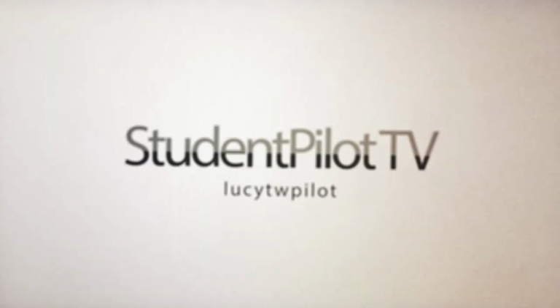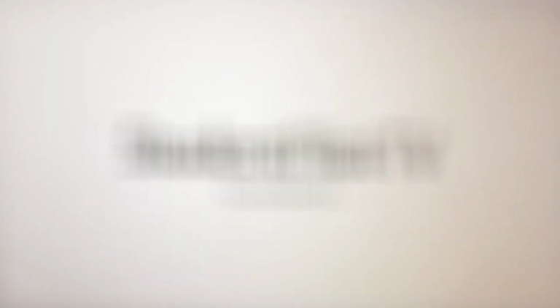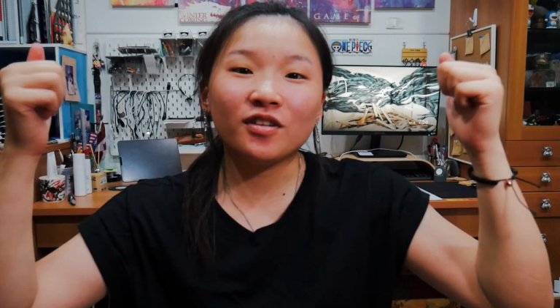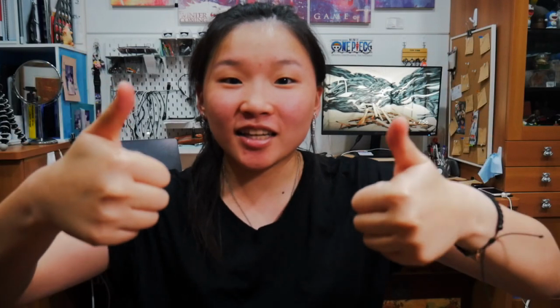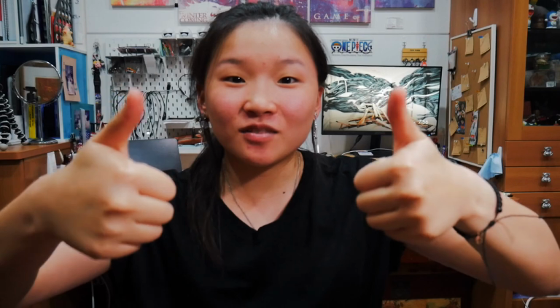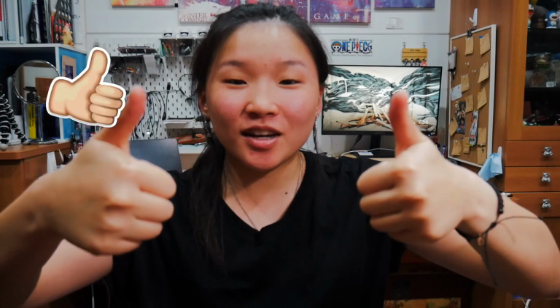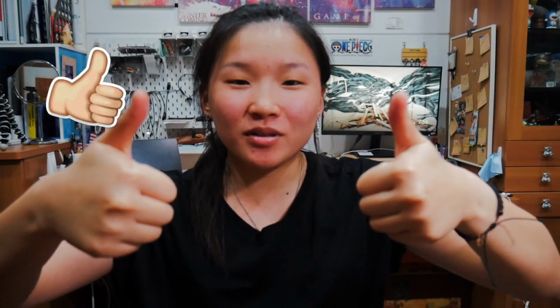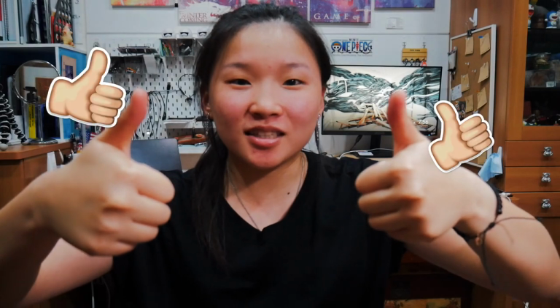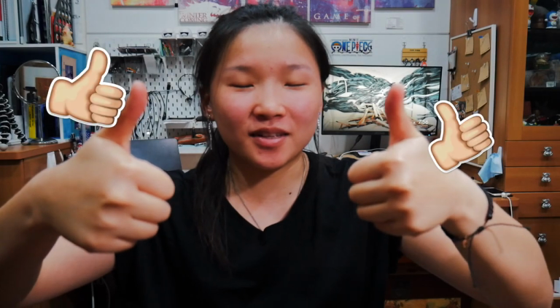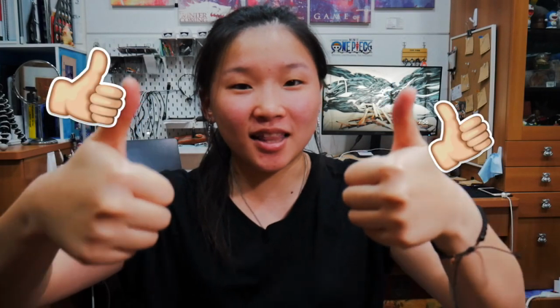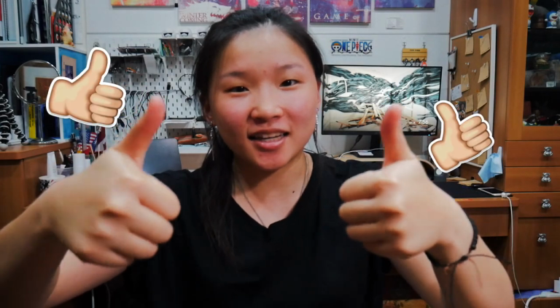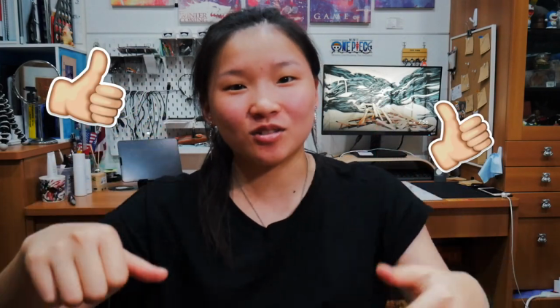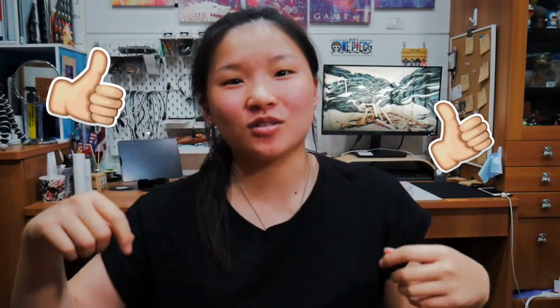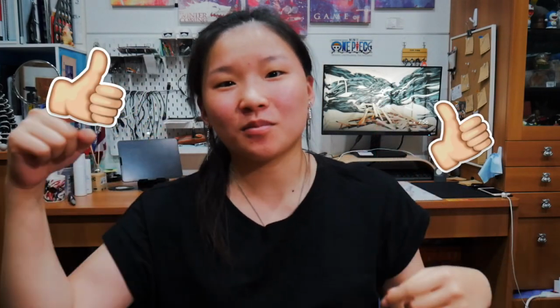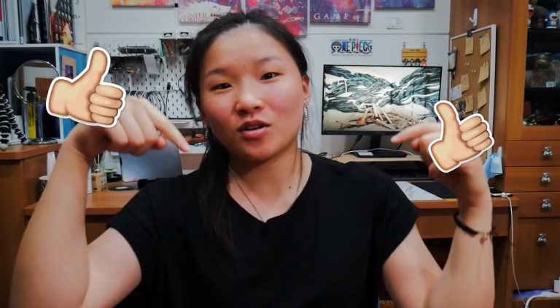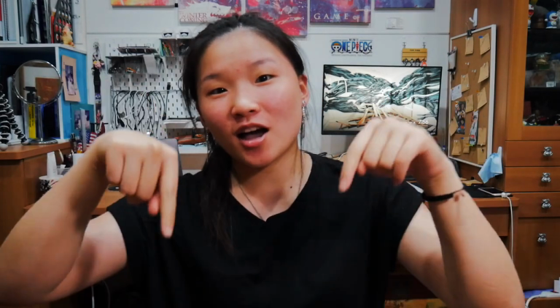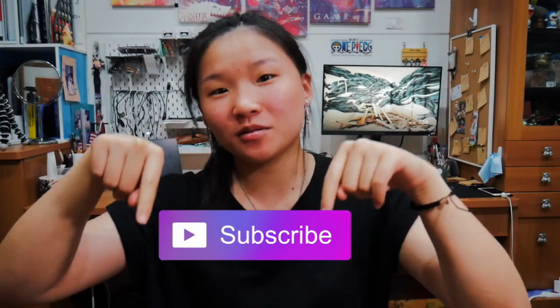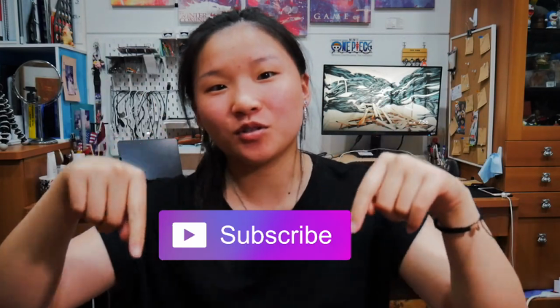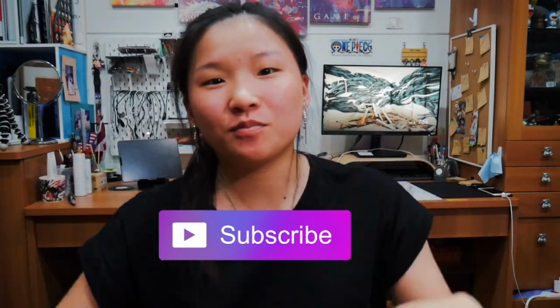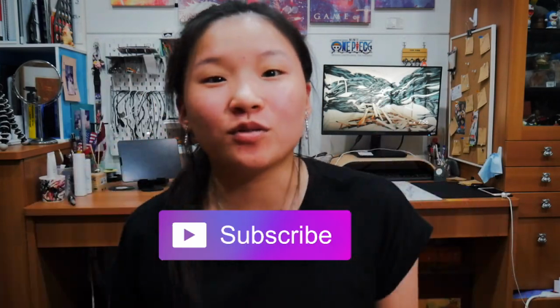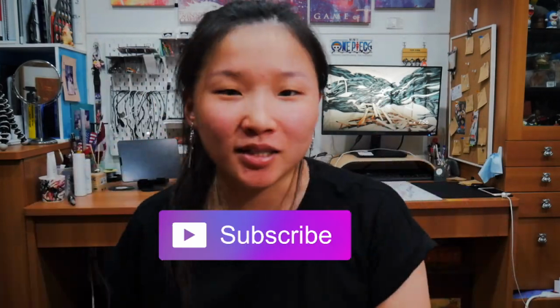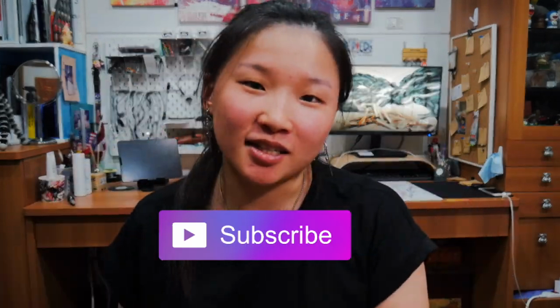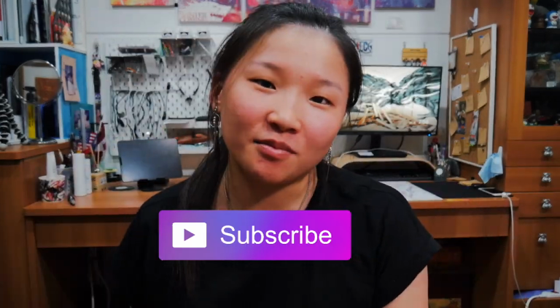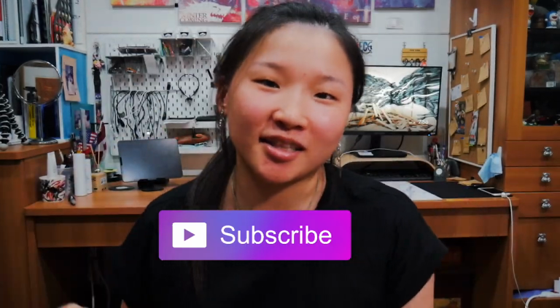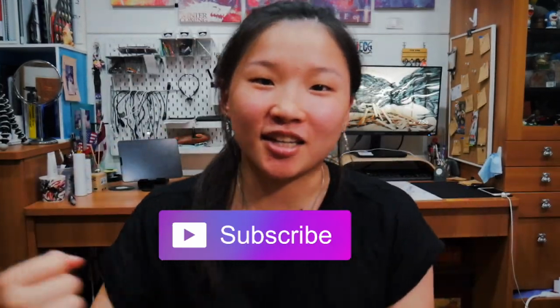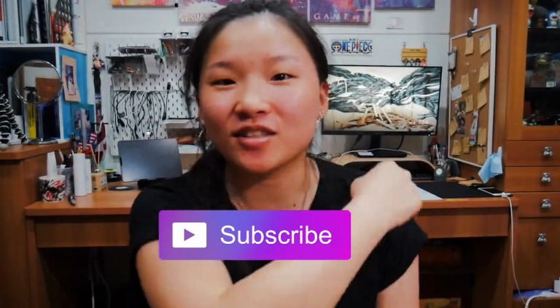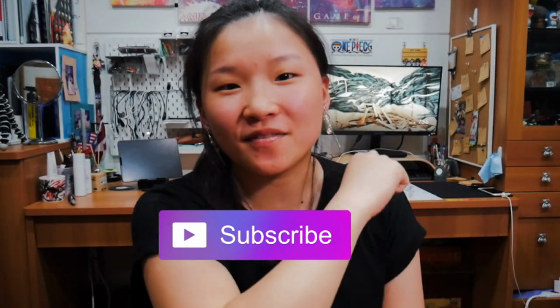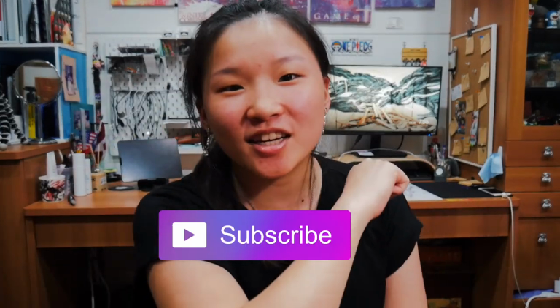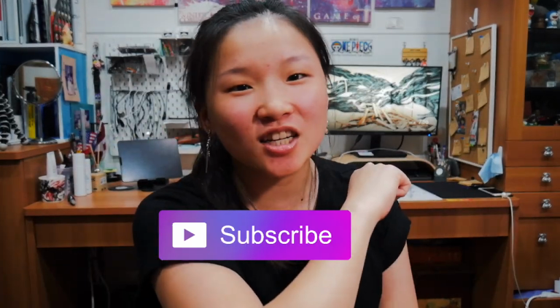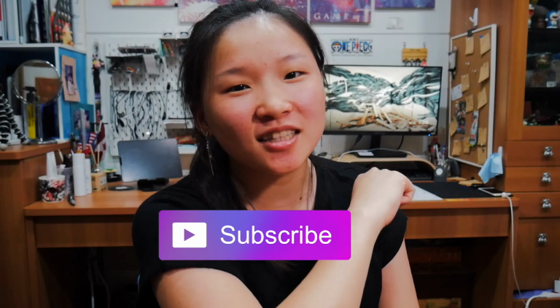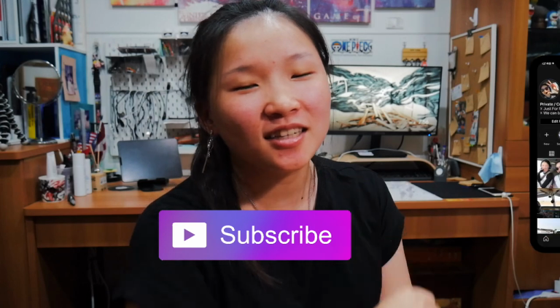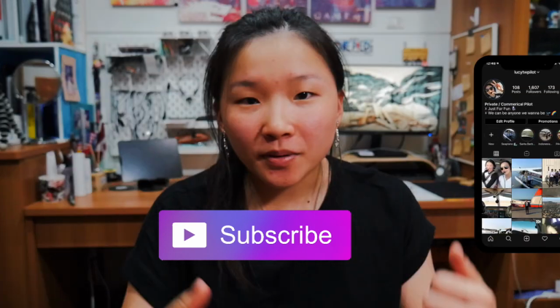If you like this video, please give it a like and also subscribe so you don't miss a tip on getting into aviation.